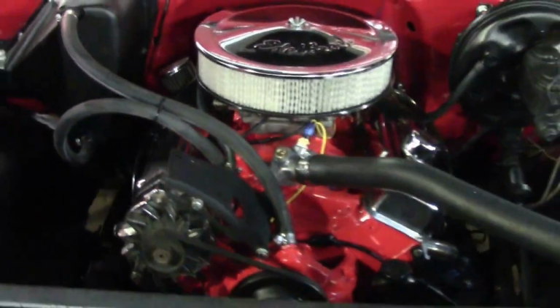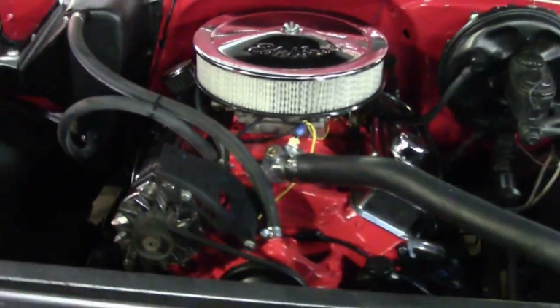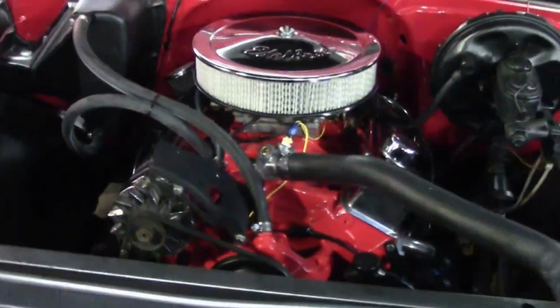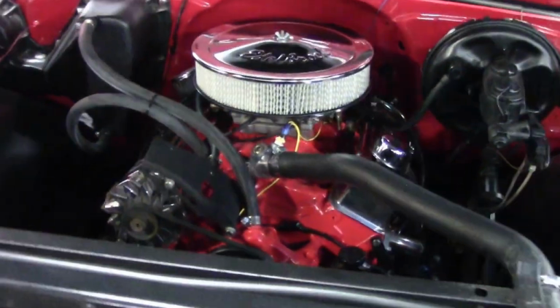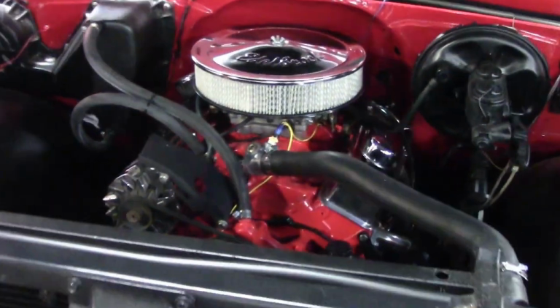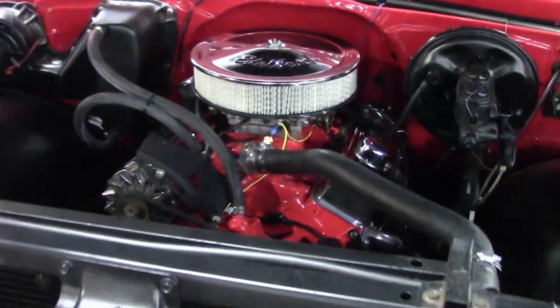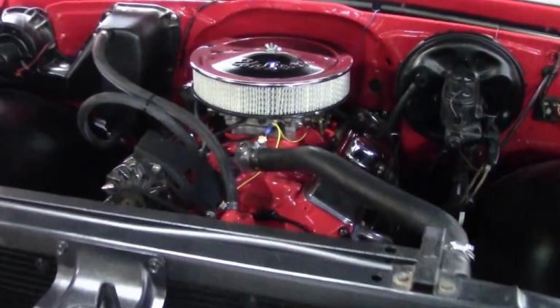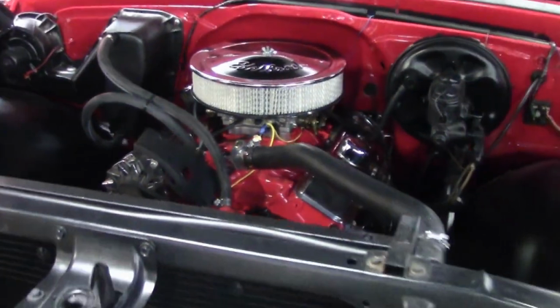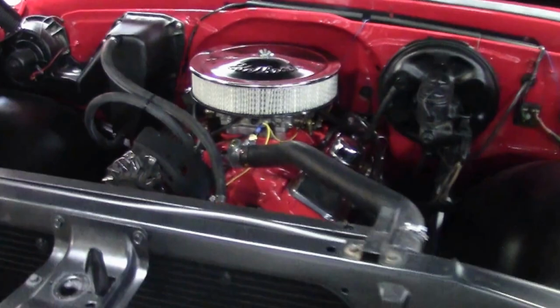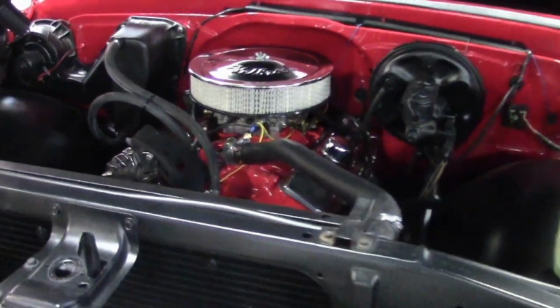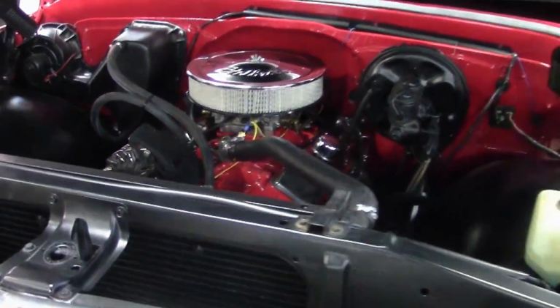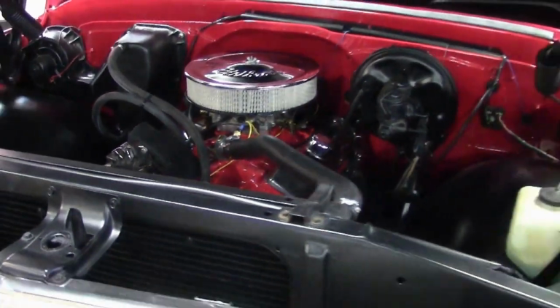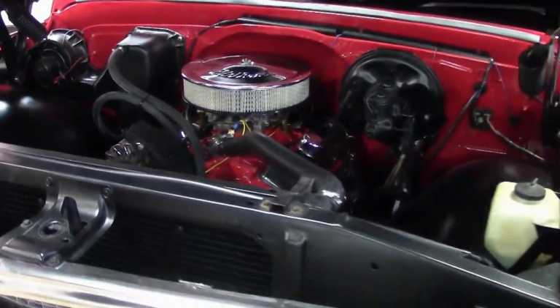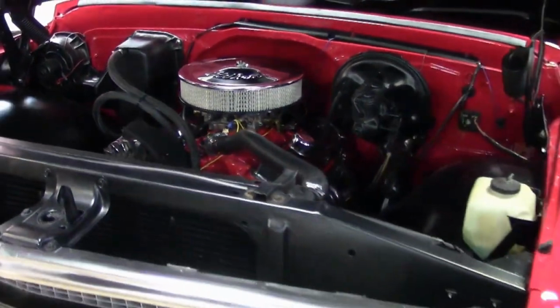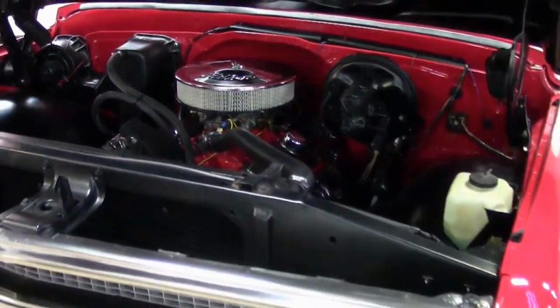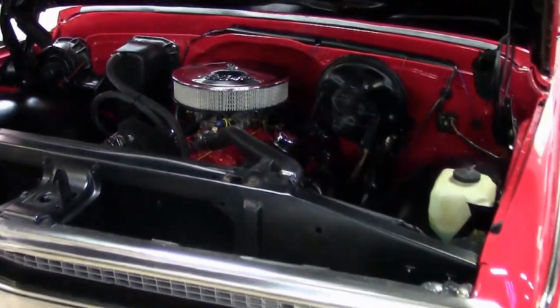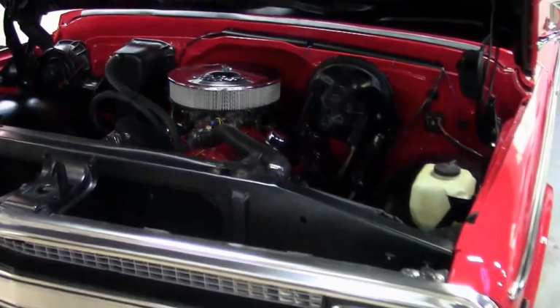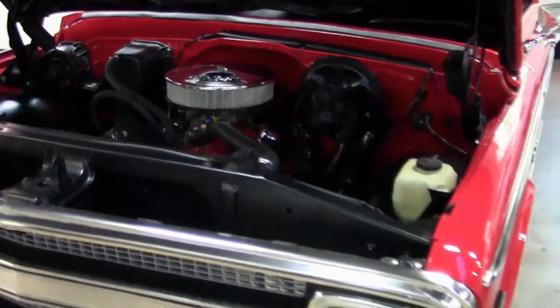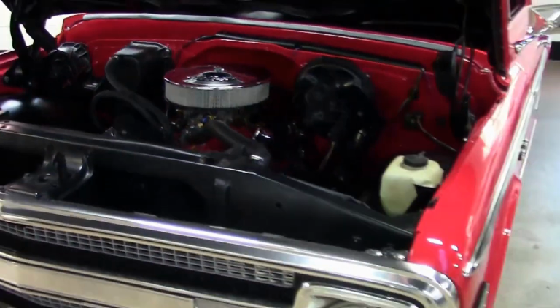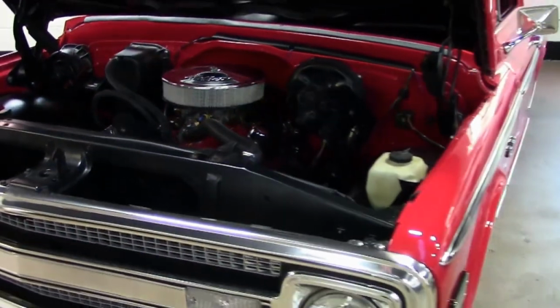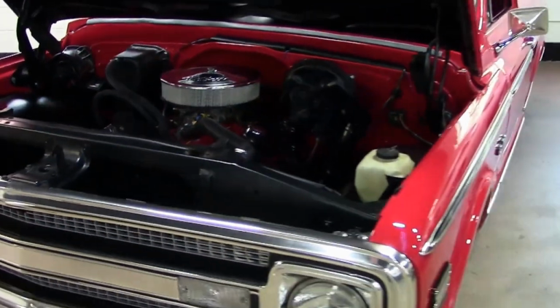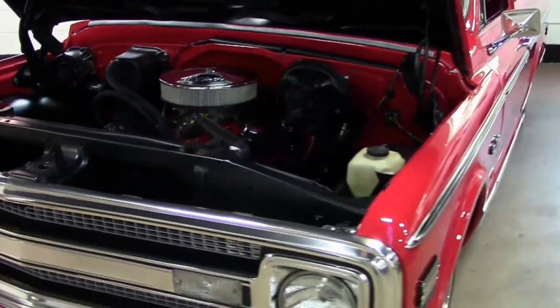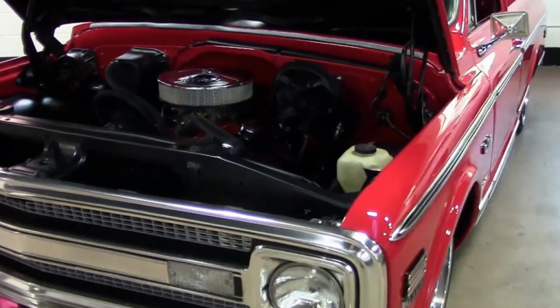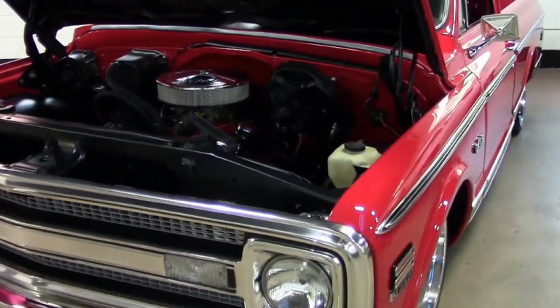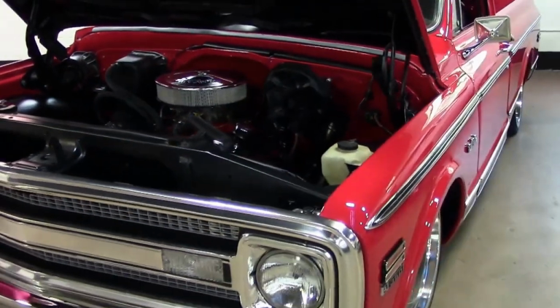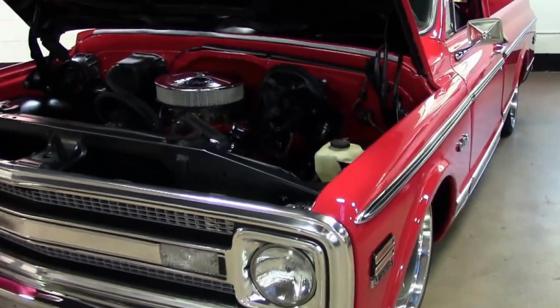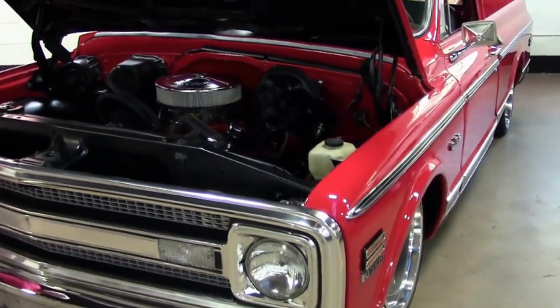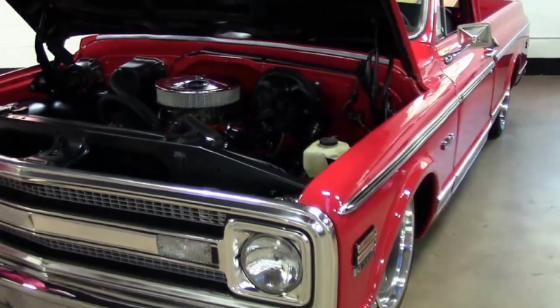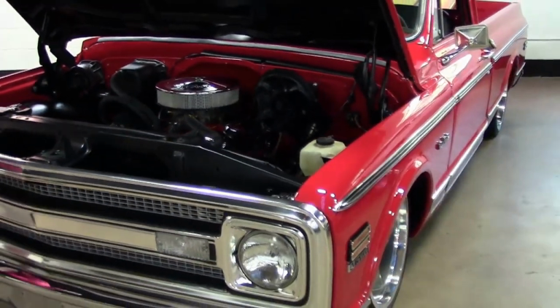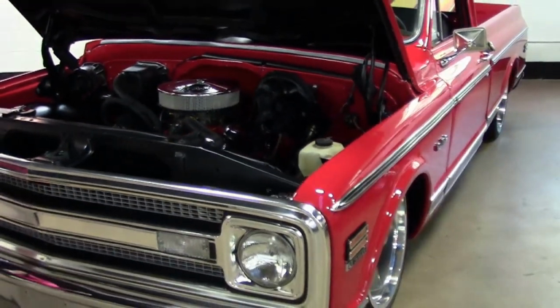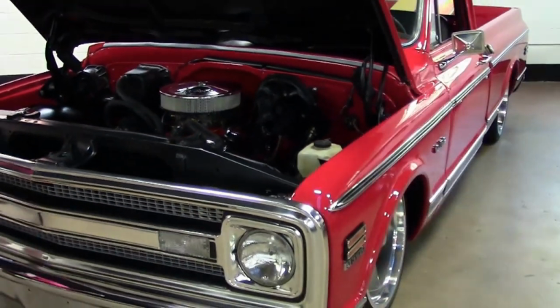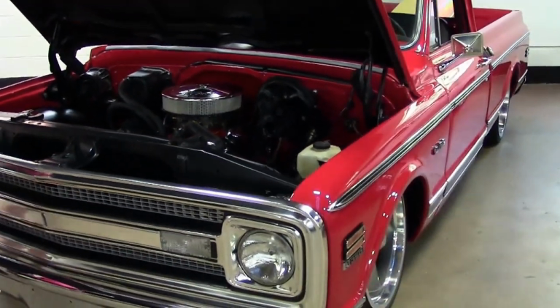We're also going to start it up and let you hear how she runs.